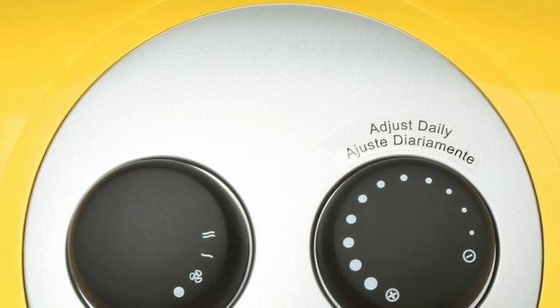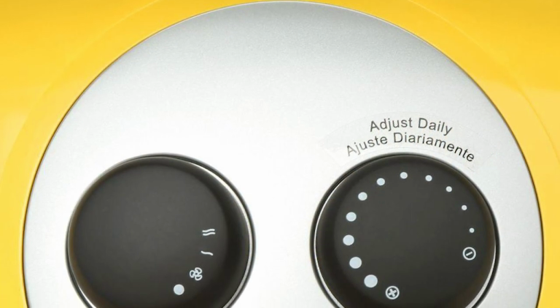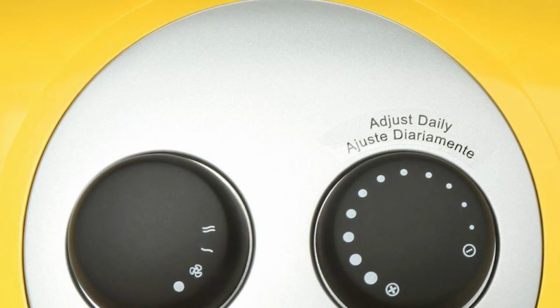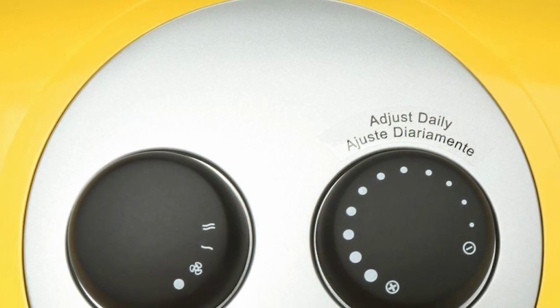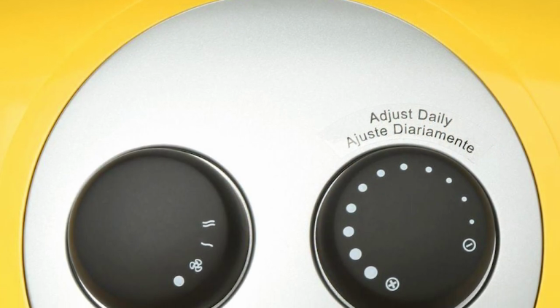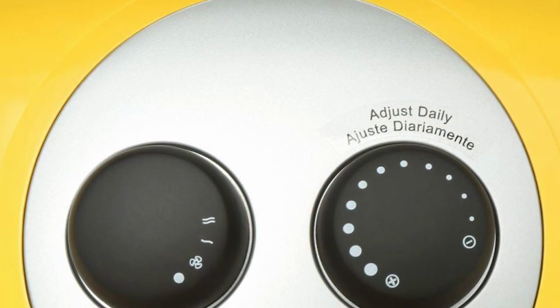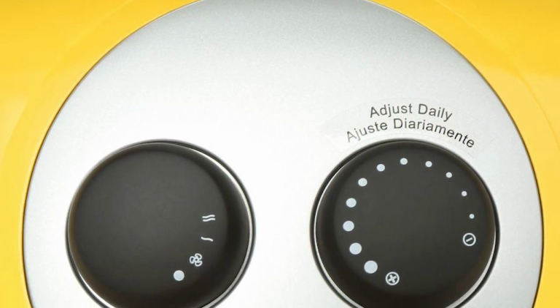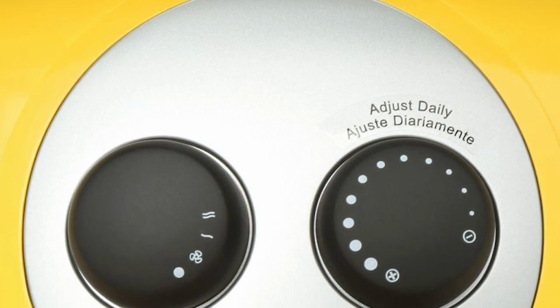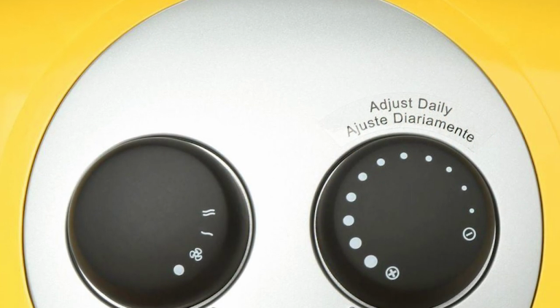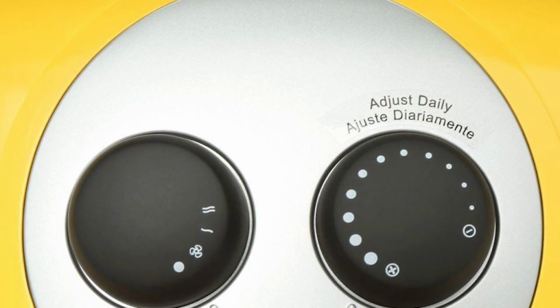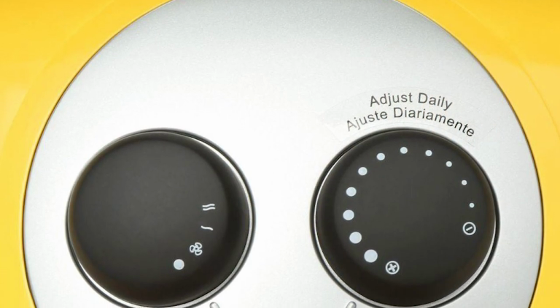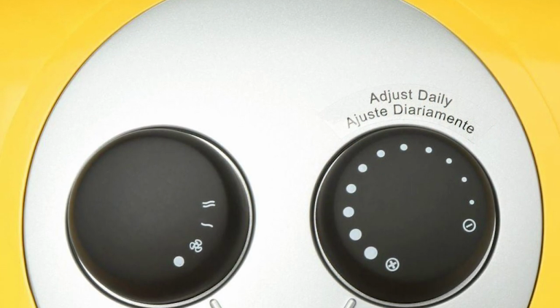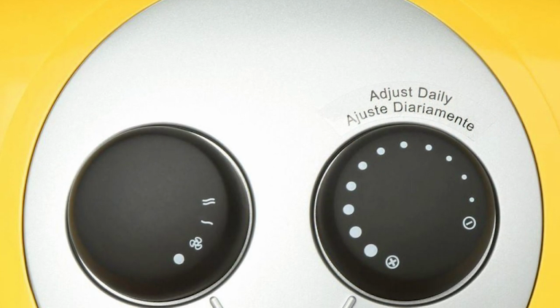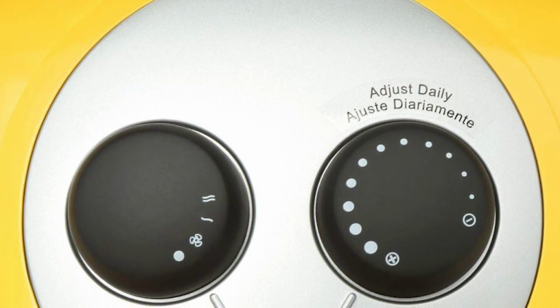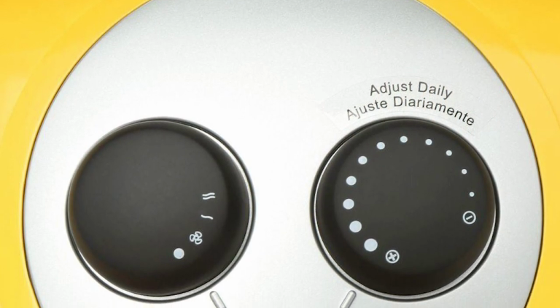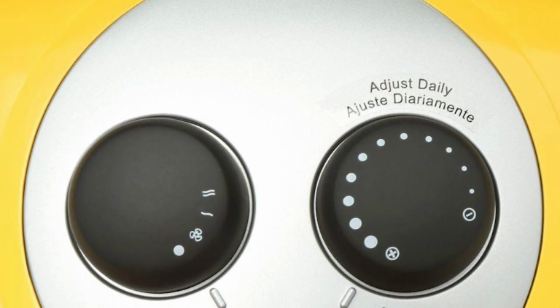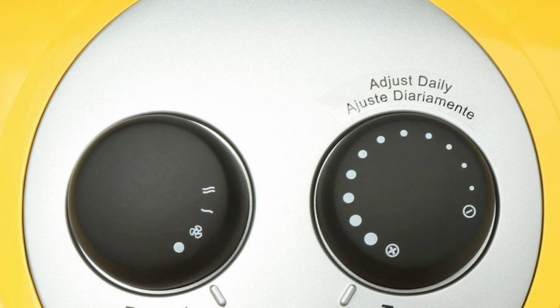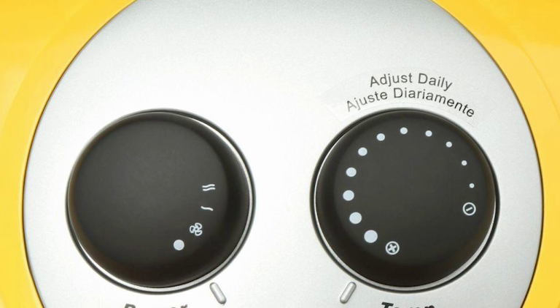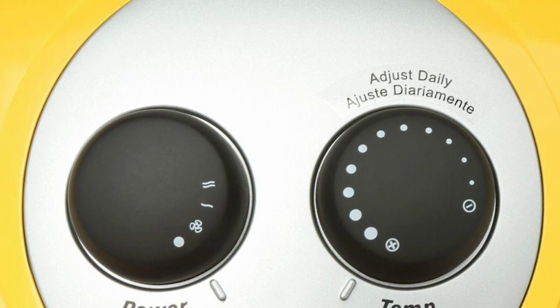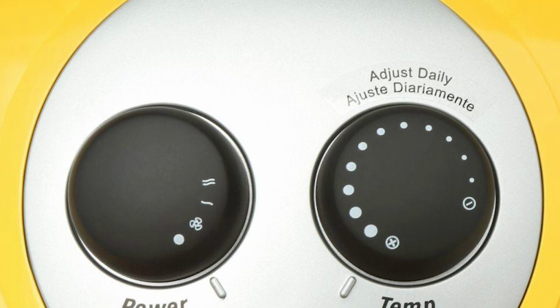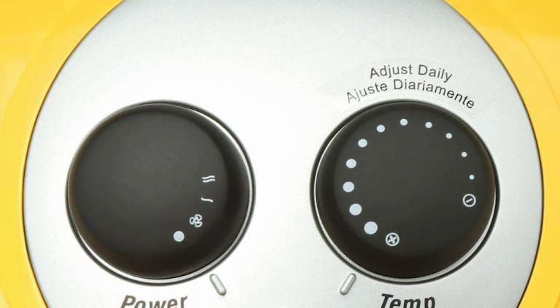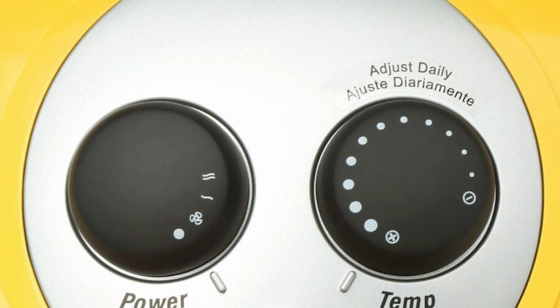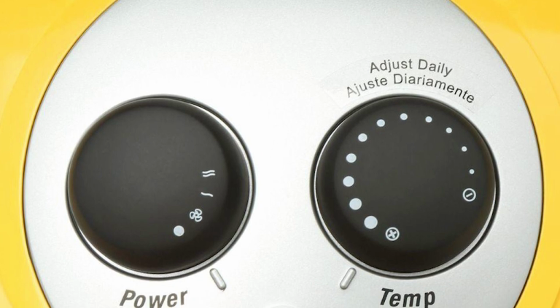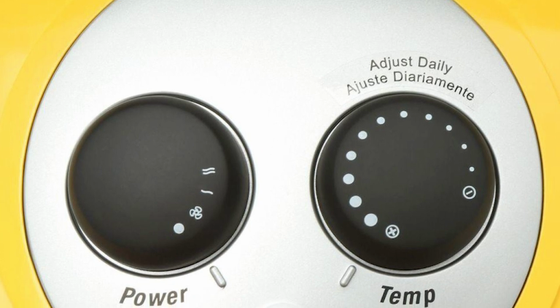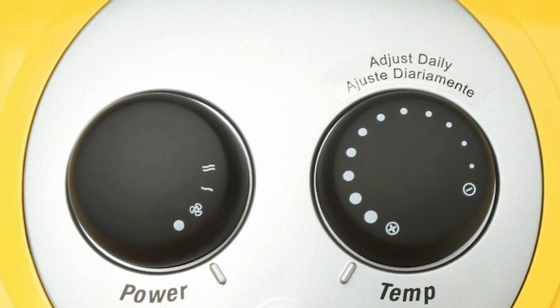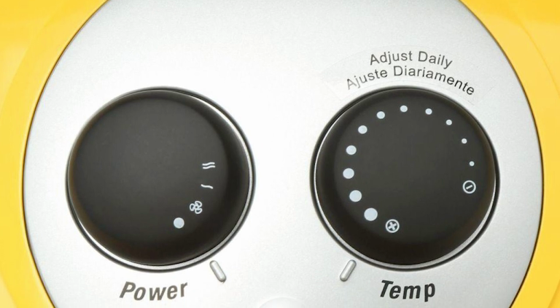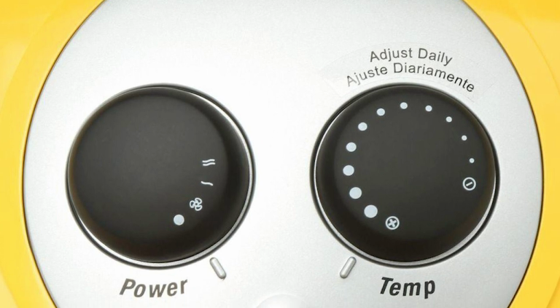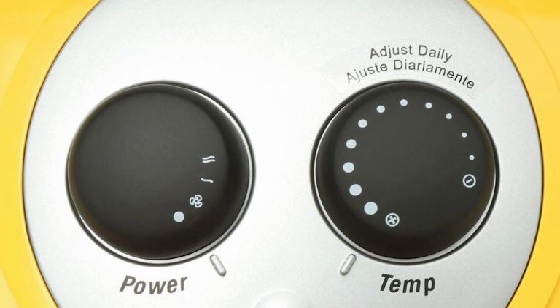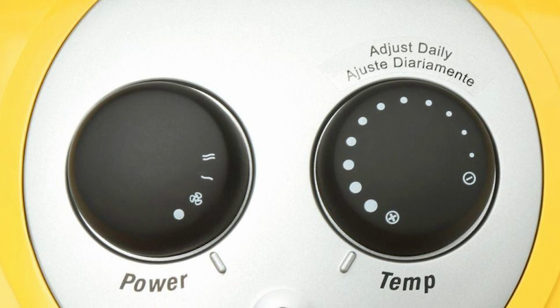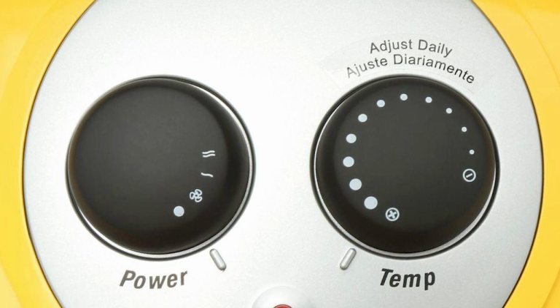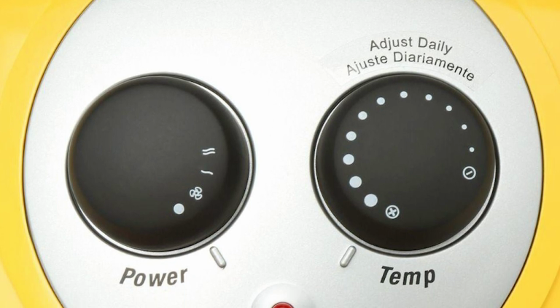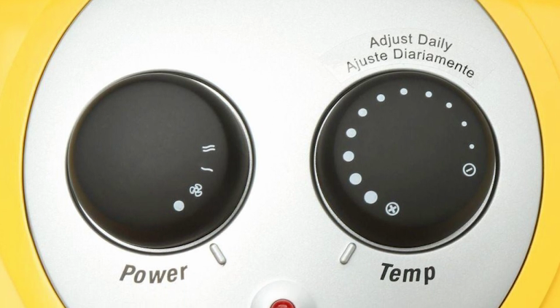There you have our first two choices for ceramic heaters, but keep watching because we still have more to go.